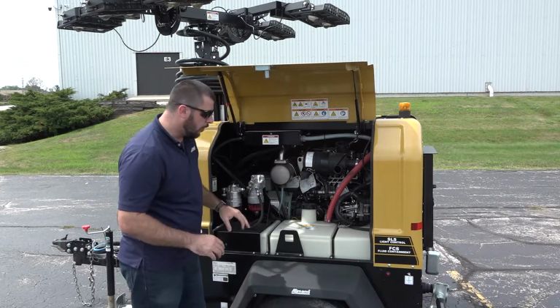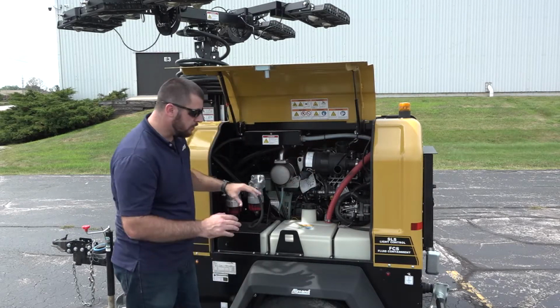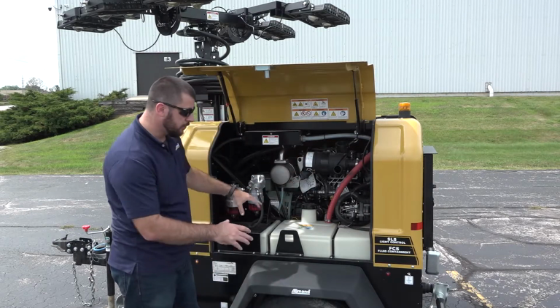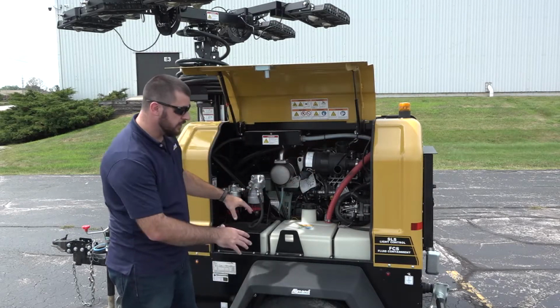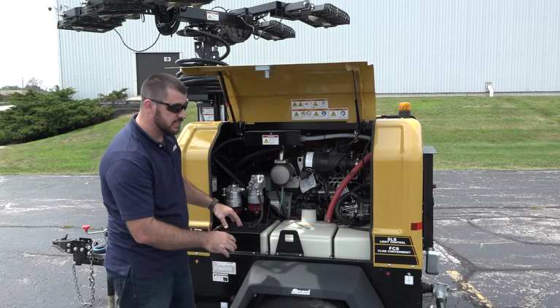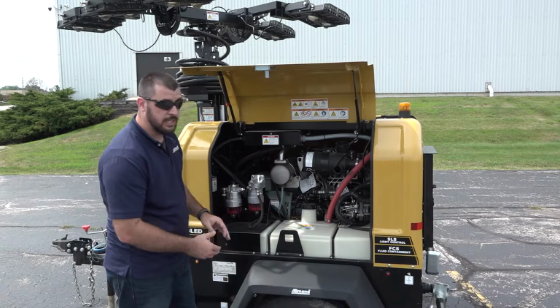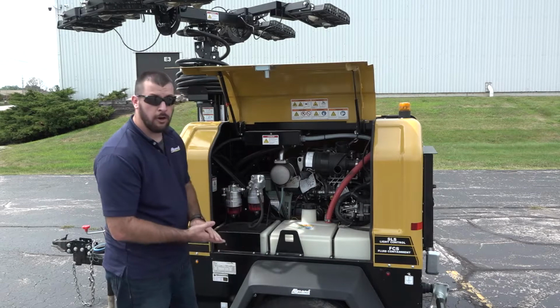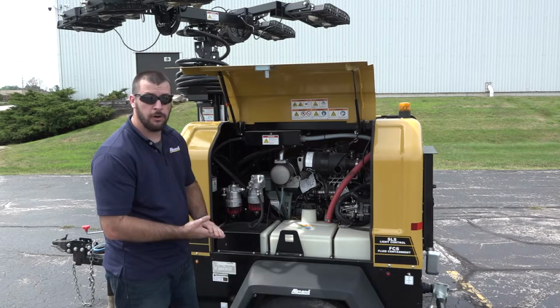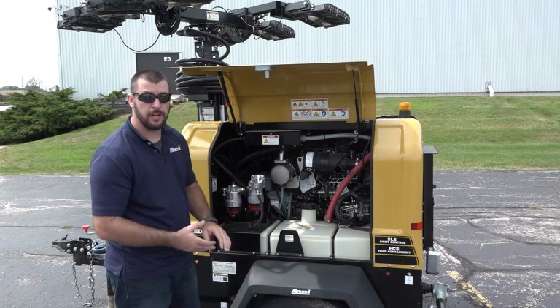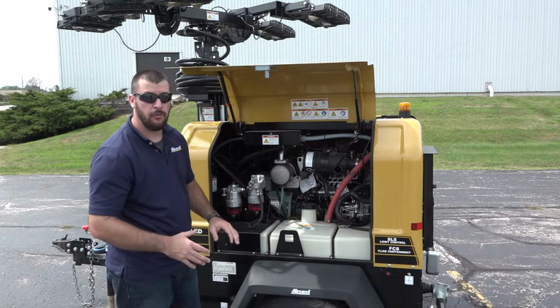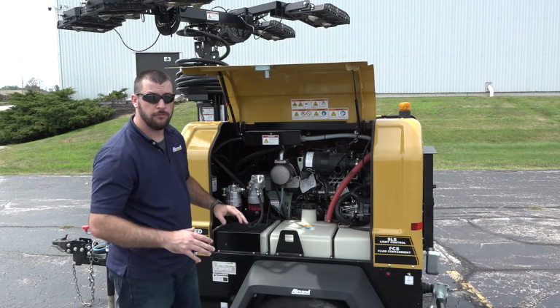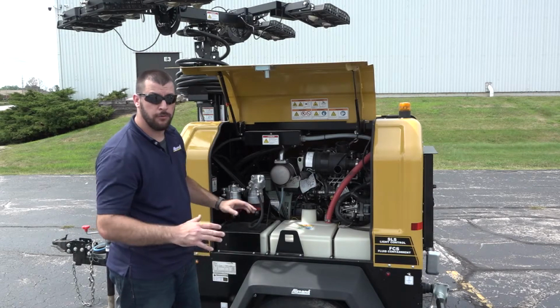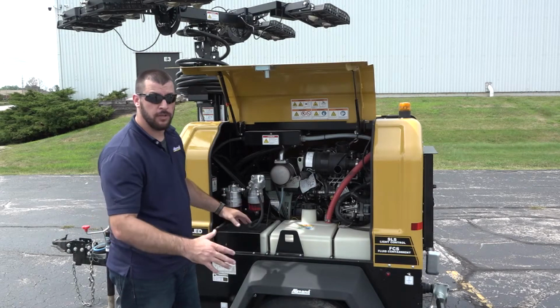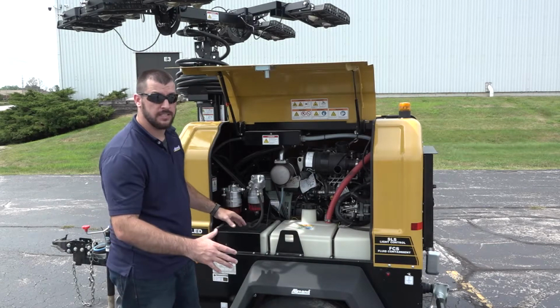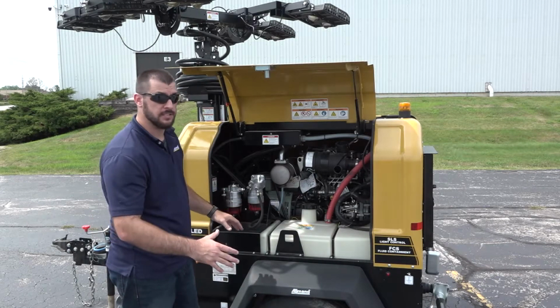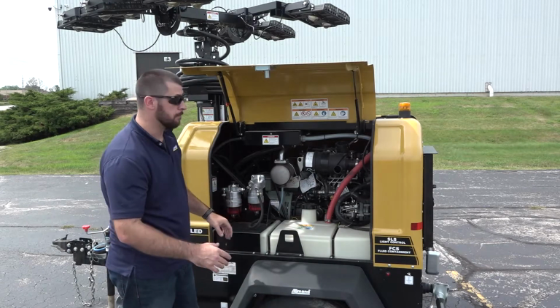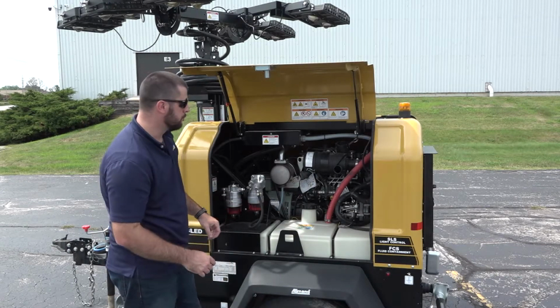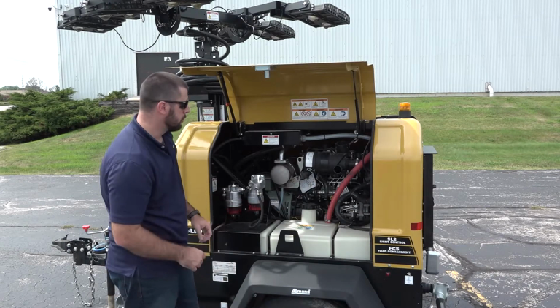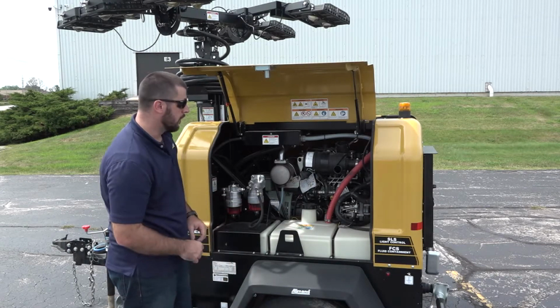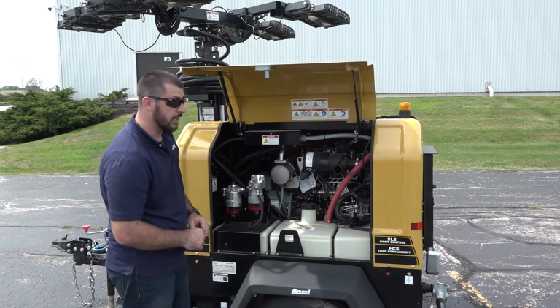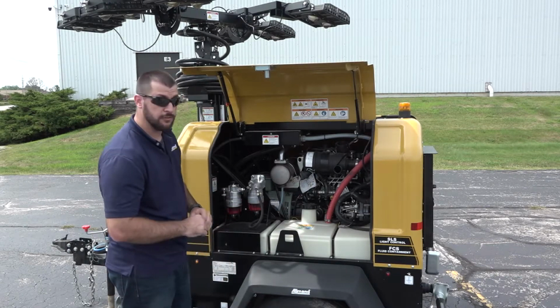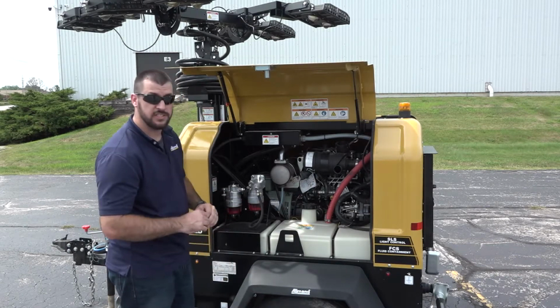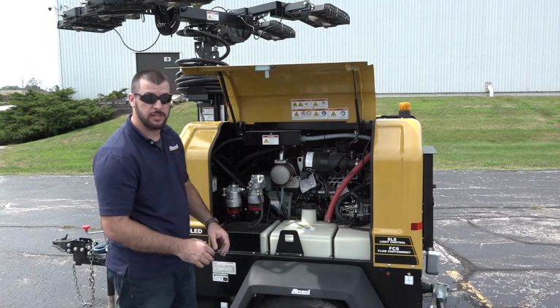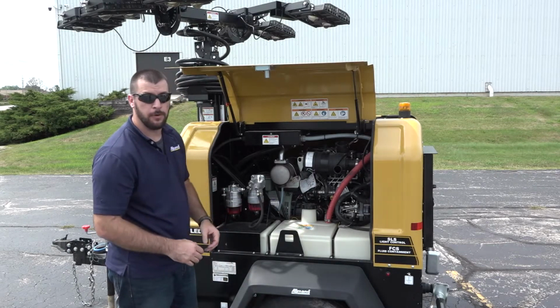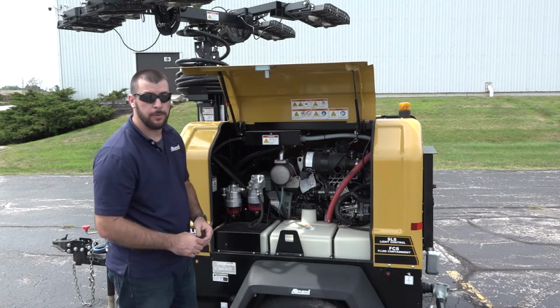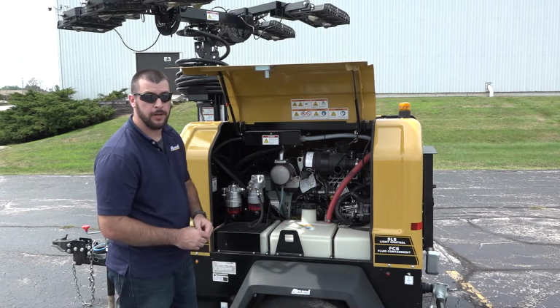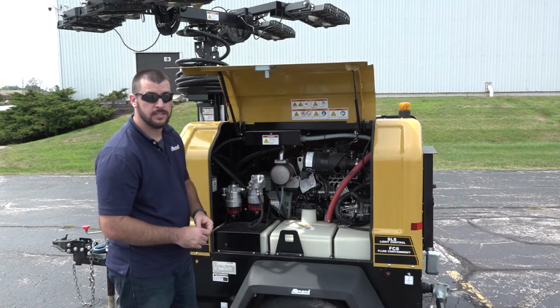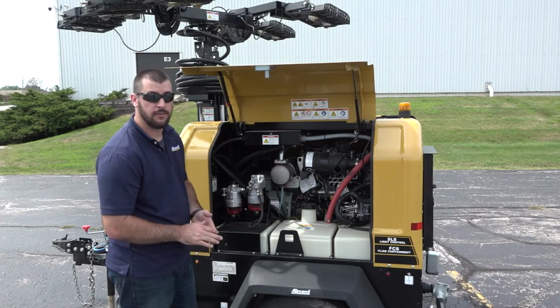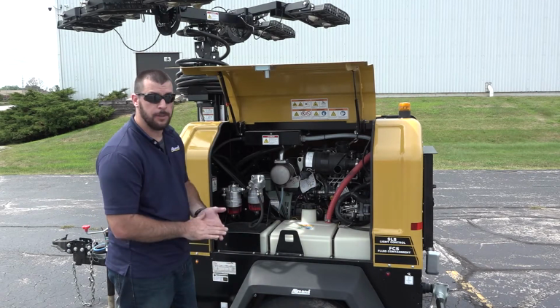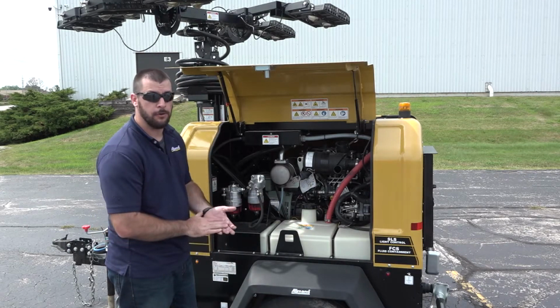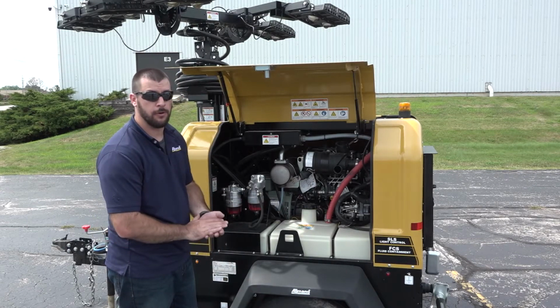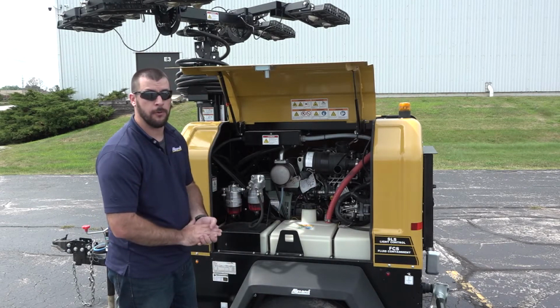You can also see our hundred gallon fuel tank system. It allows for extended run periods and it'll keep your unit going.